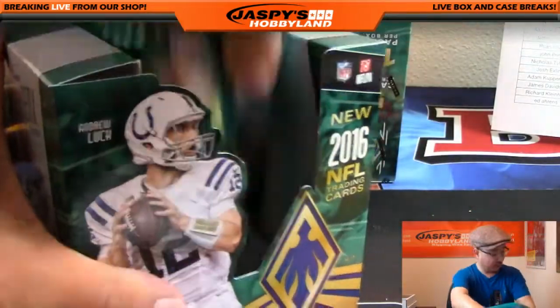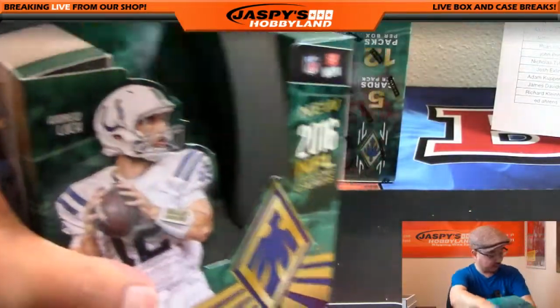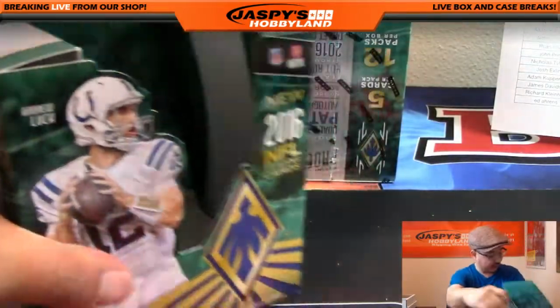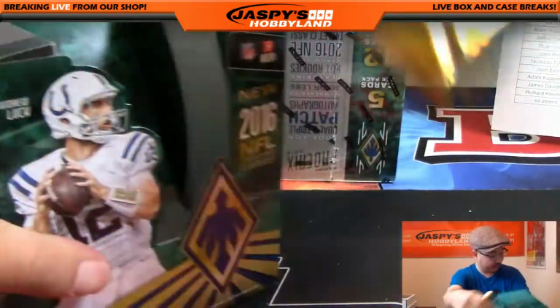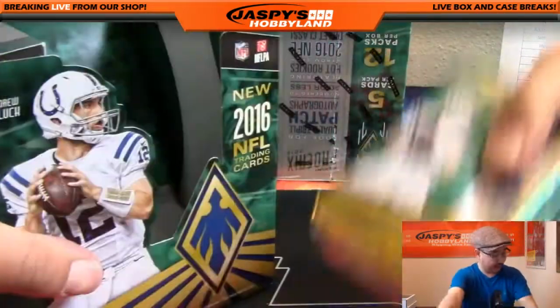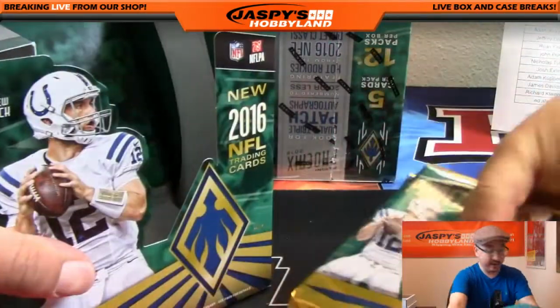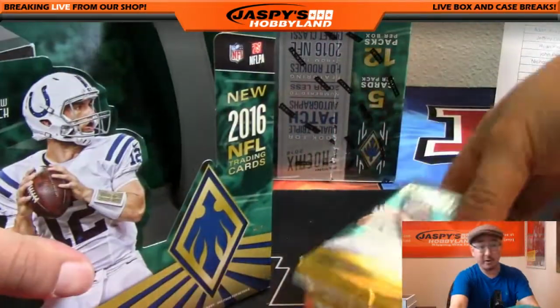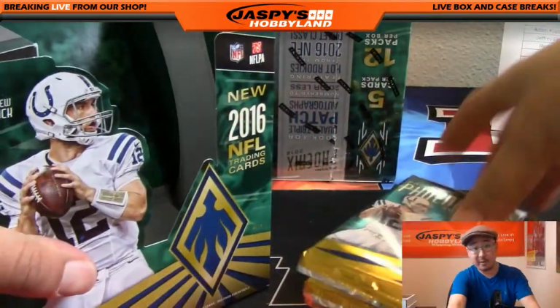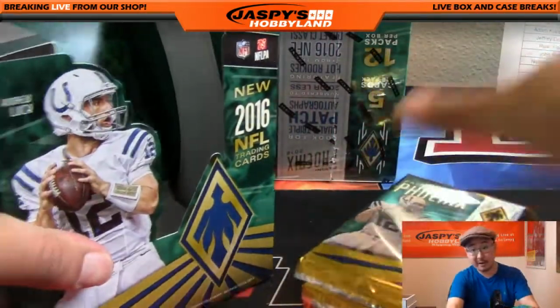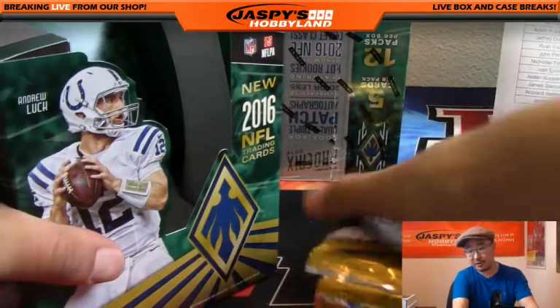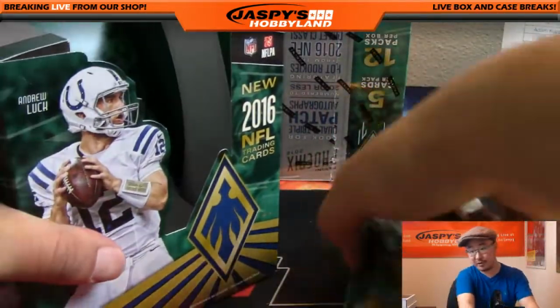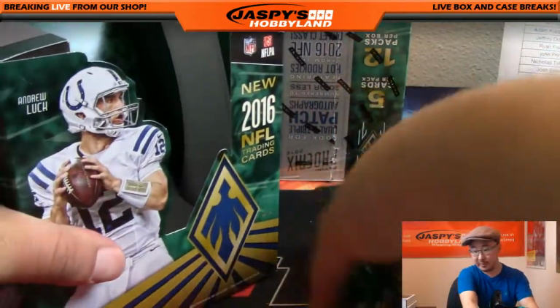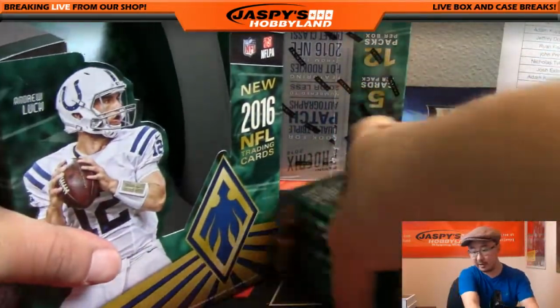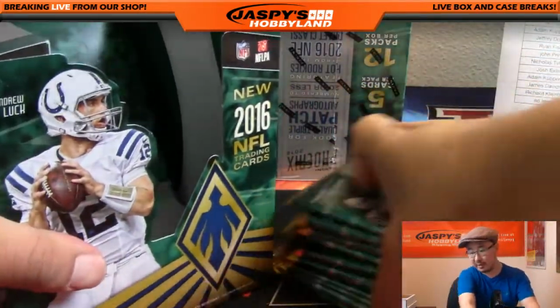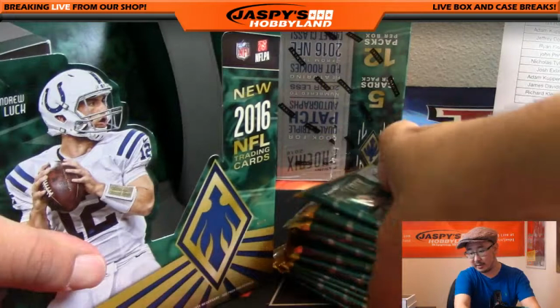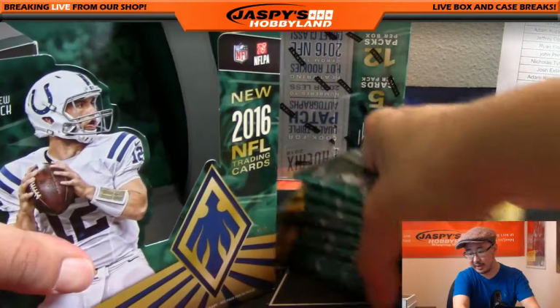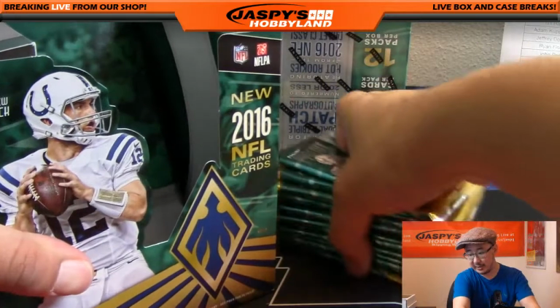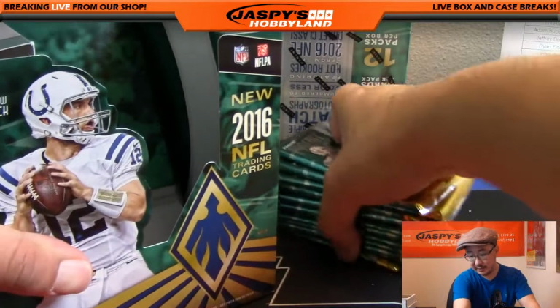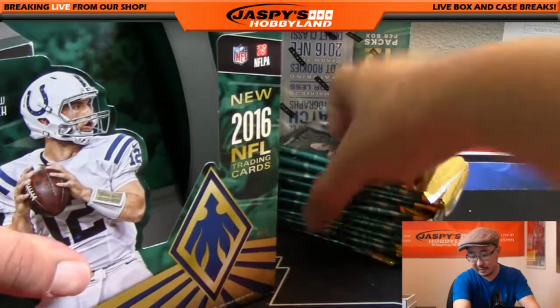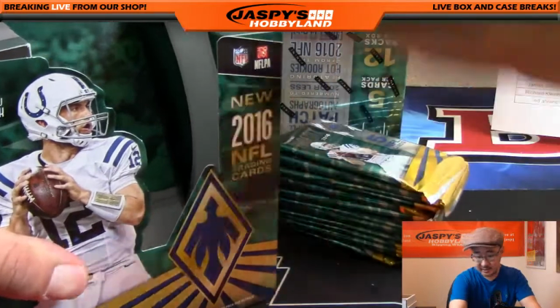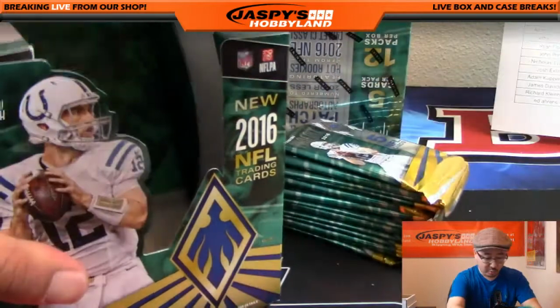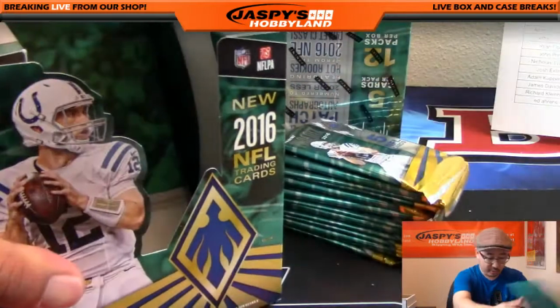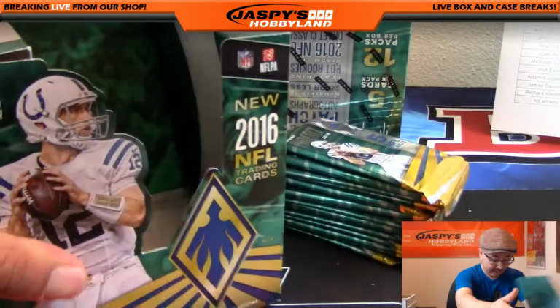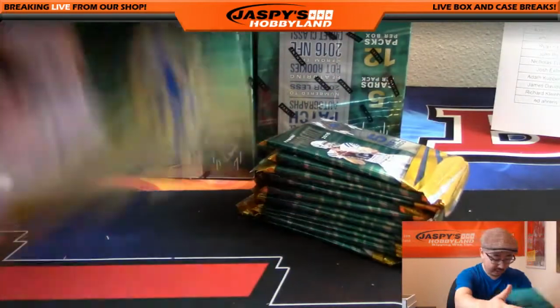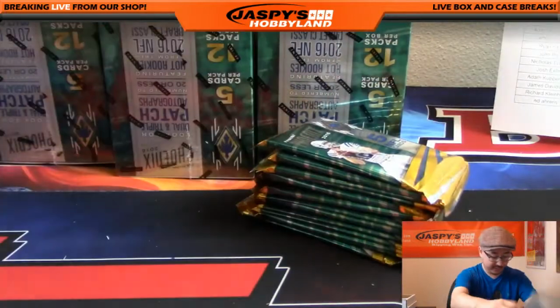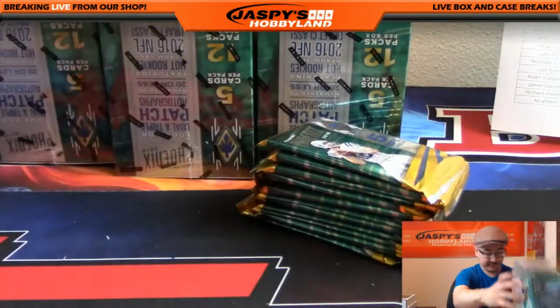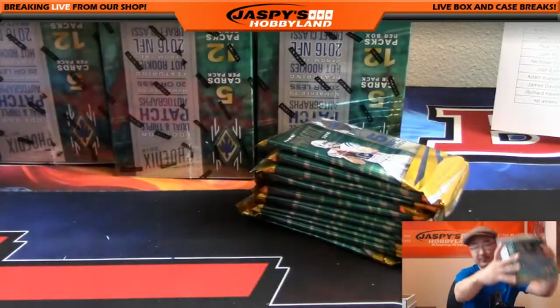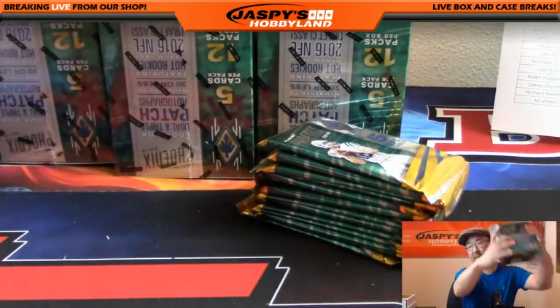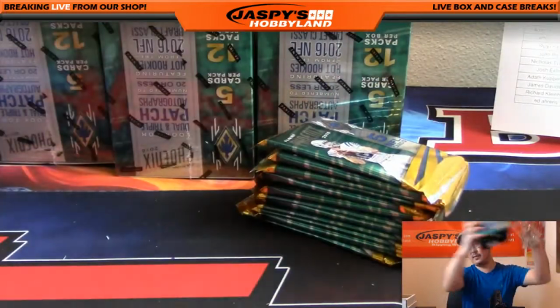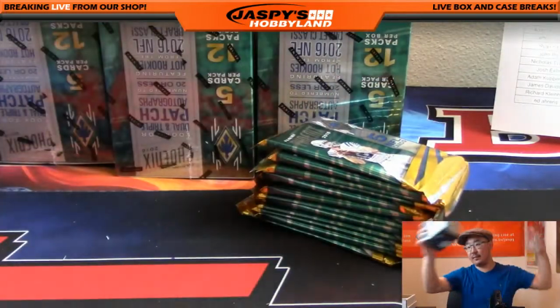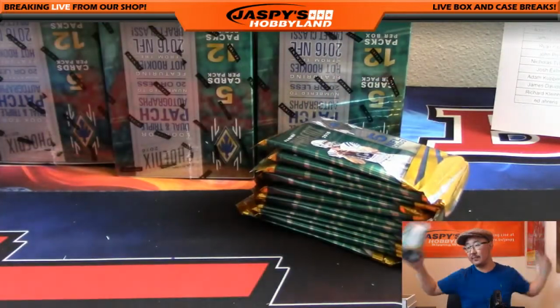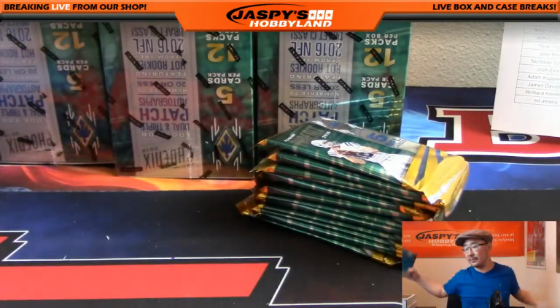Jersey number on that Odell Beckham Jr., by the way — Giants, Will Halpe. Next box, good luck.